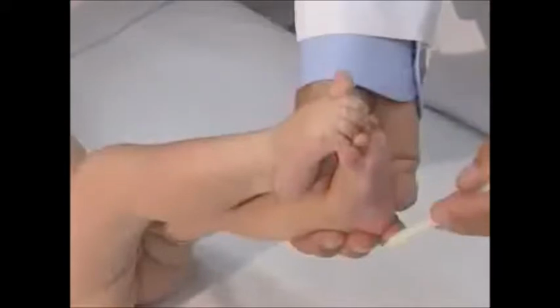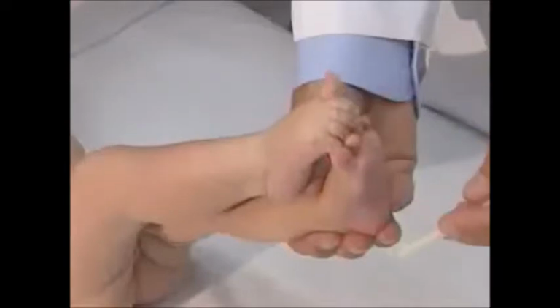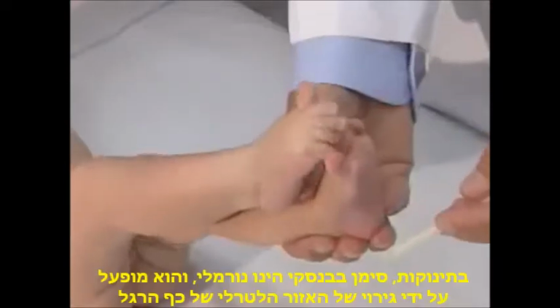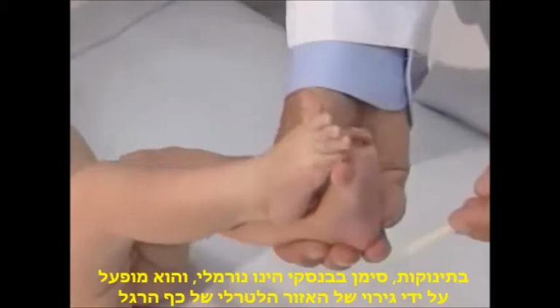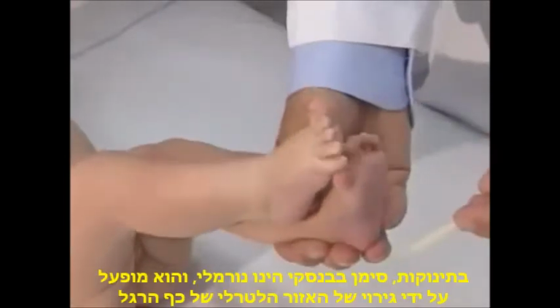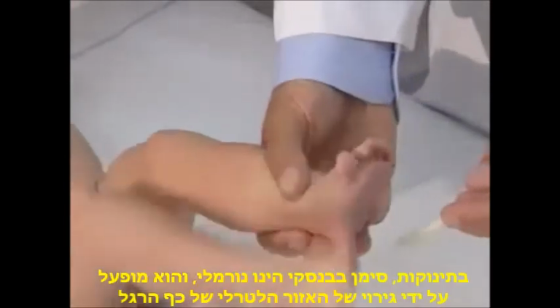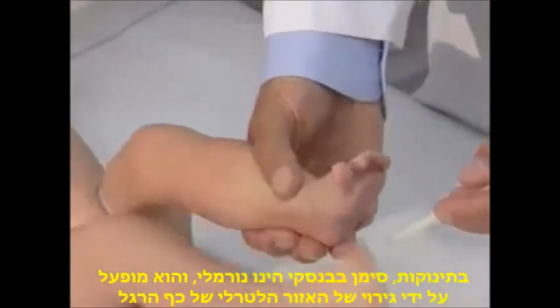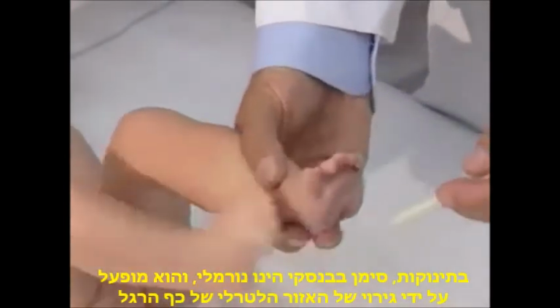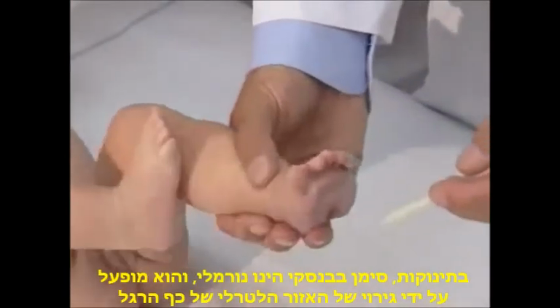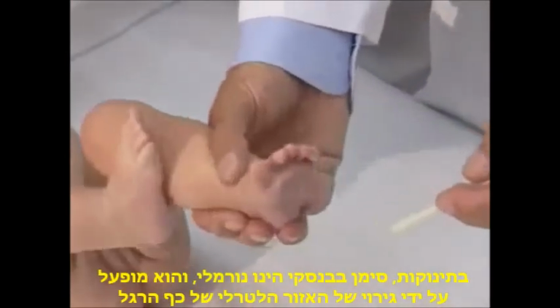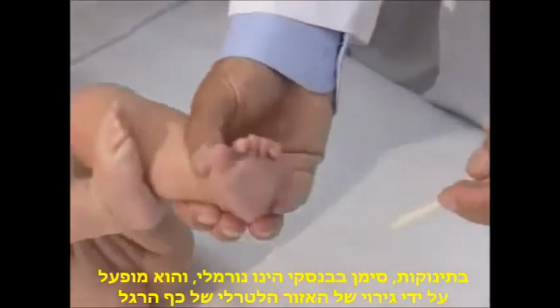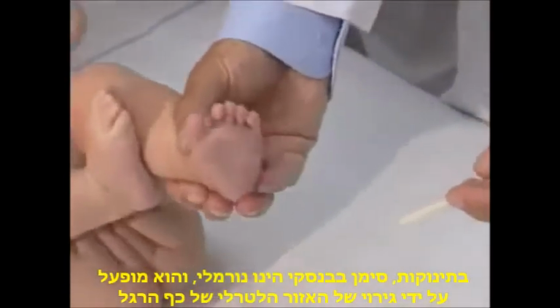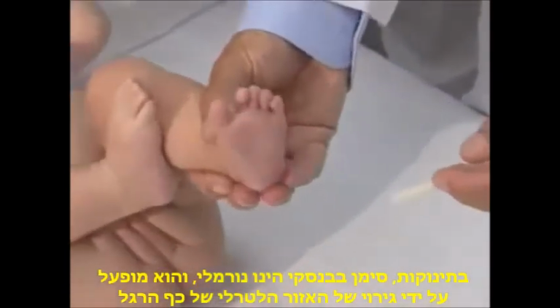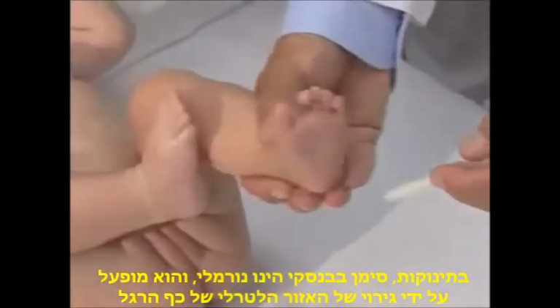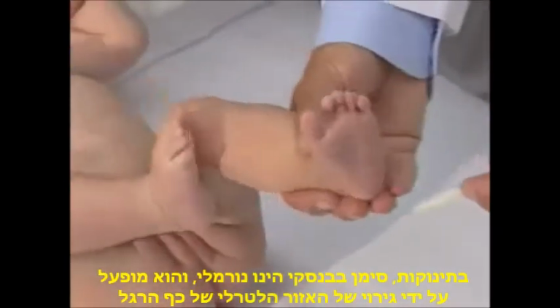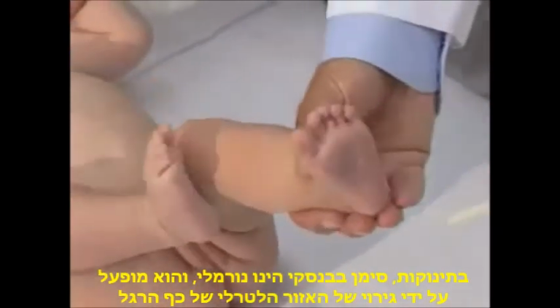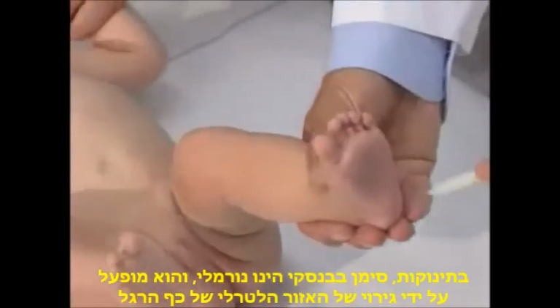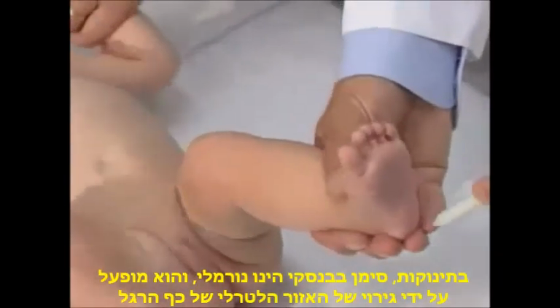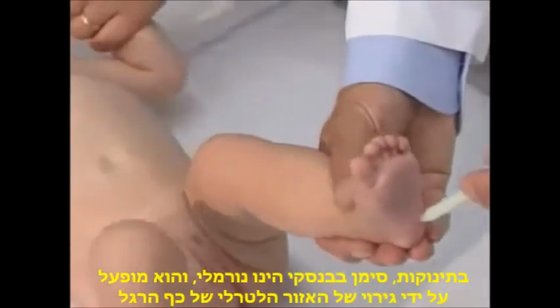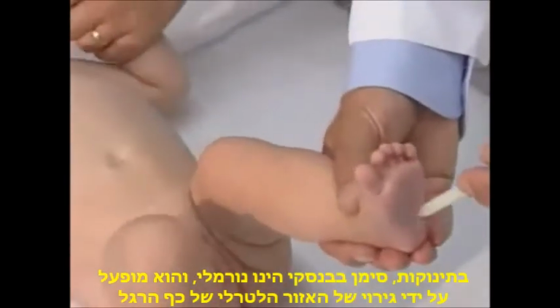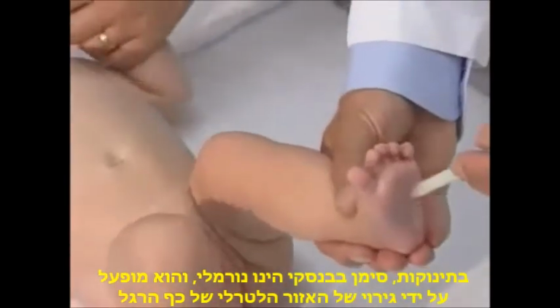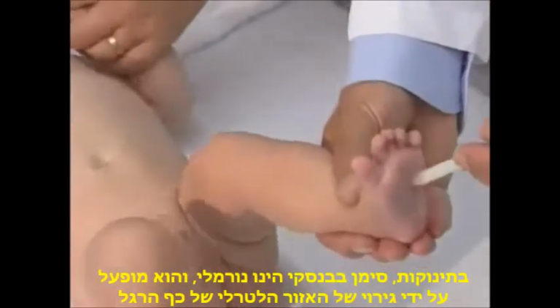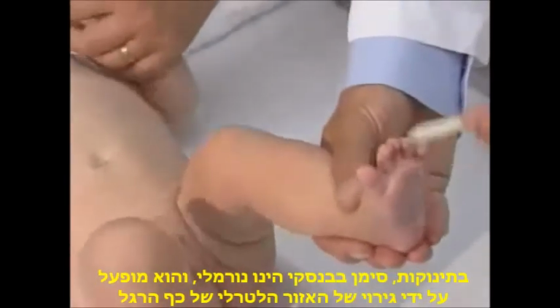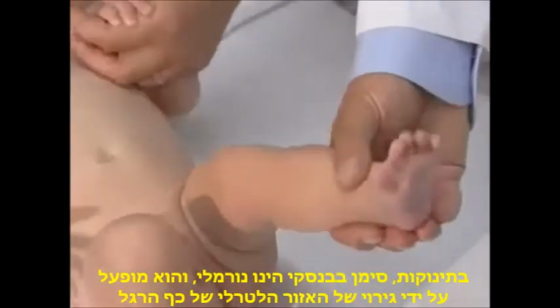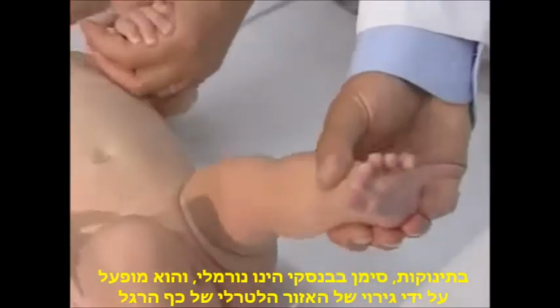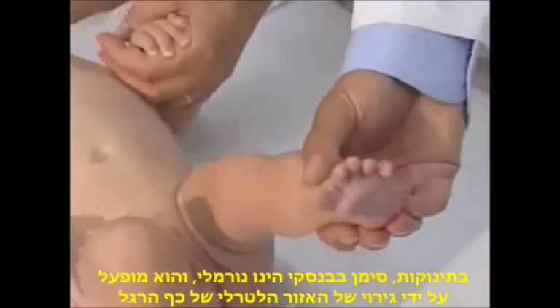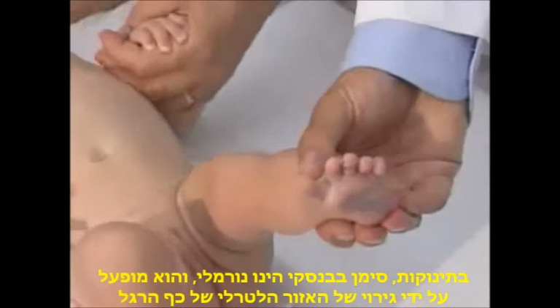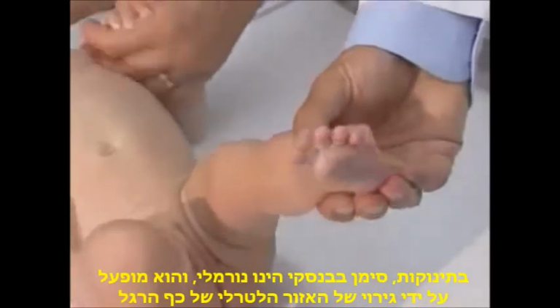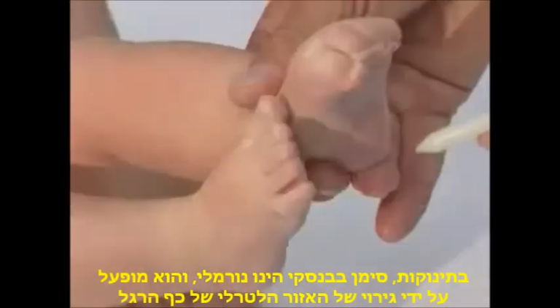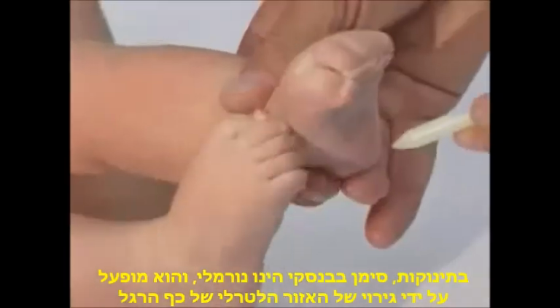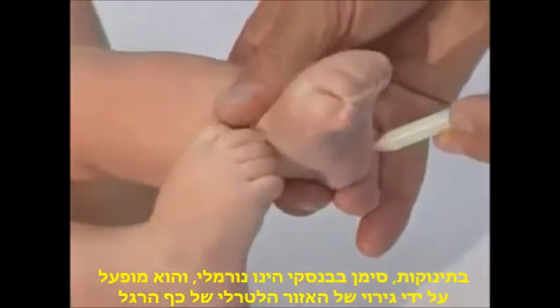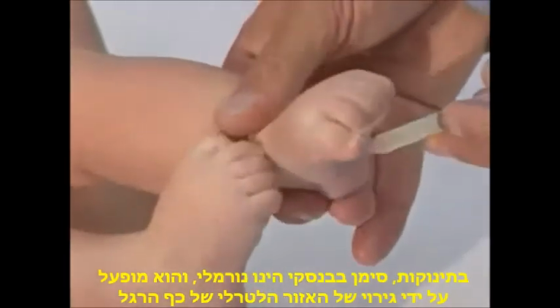In infants, the Babinski sign is normal. It is triggered by stroking the lateral edge of the sole of the foot.